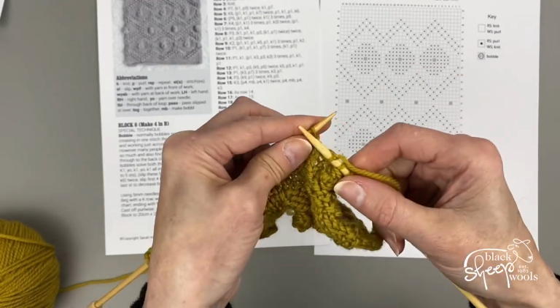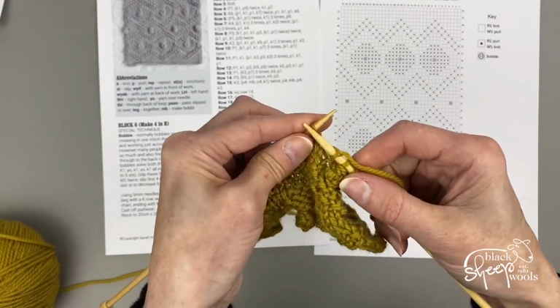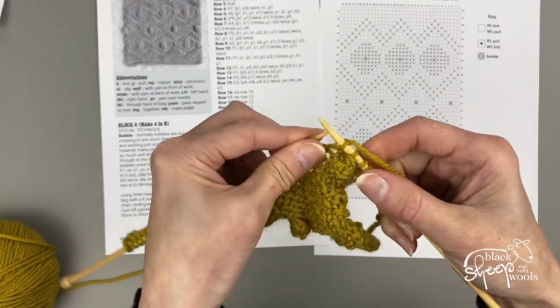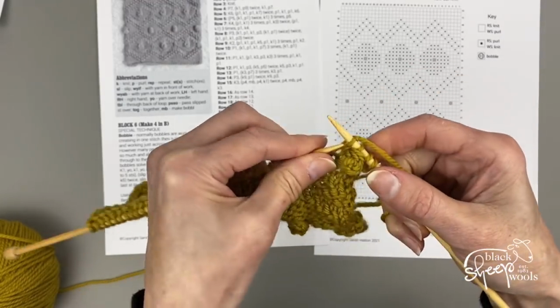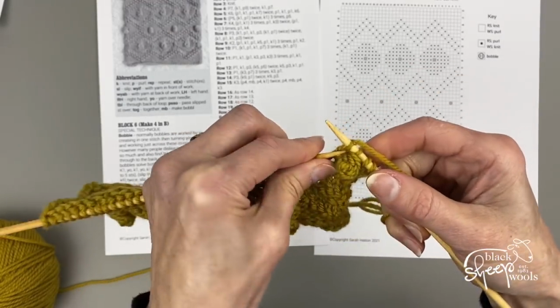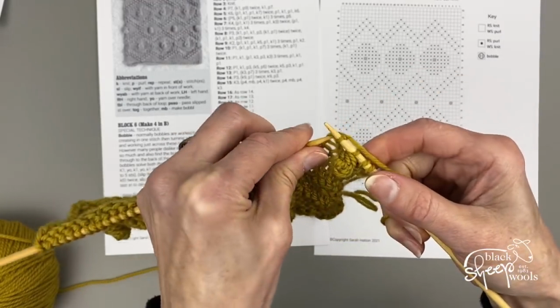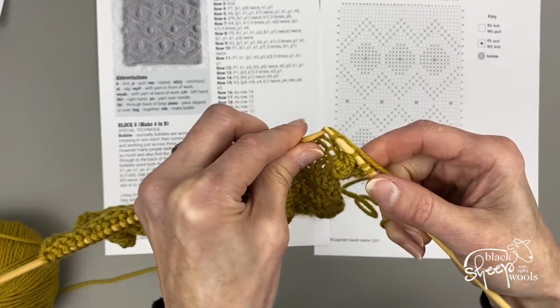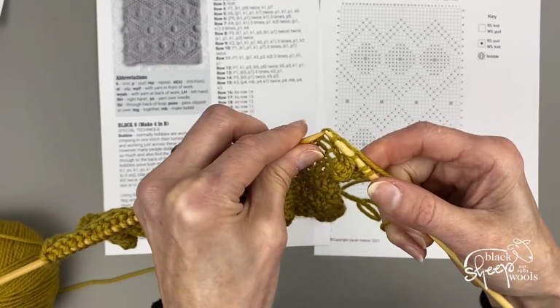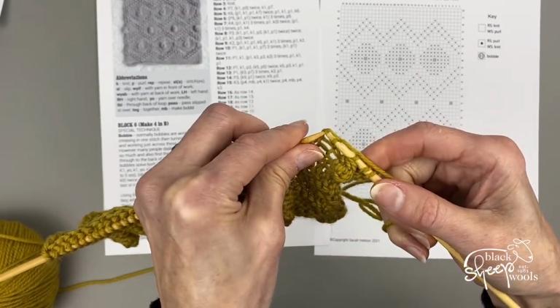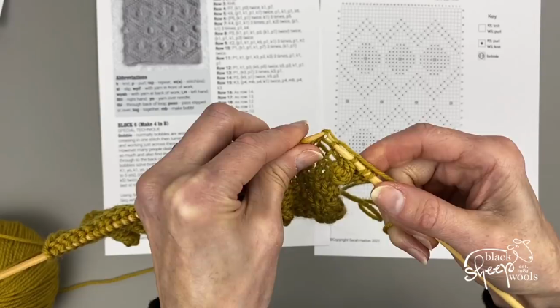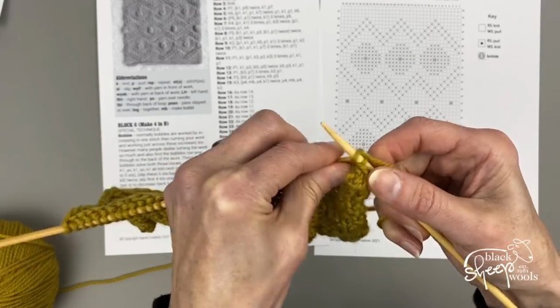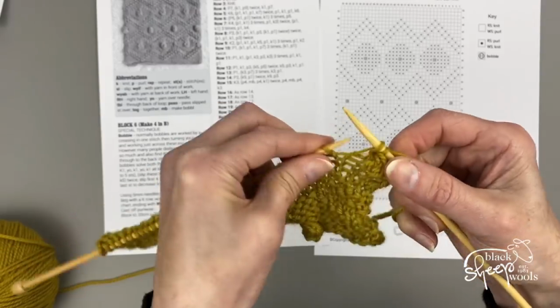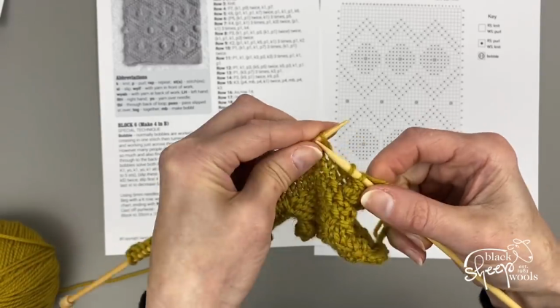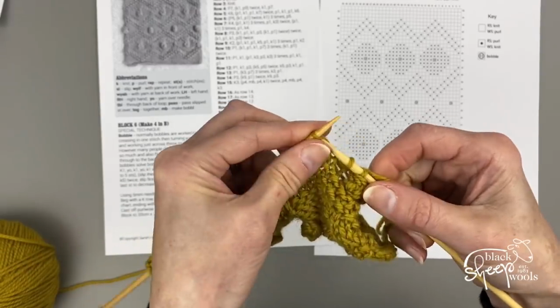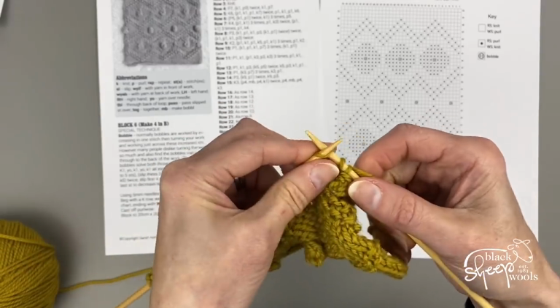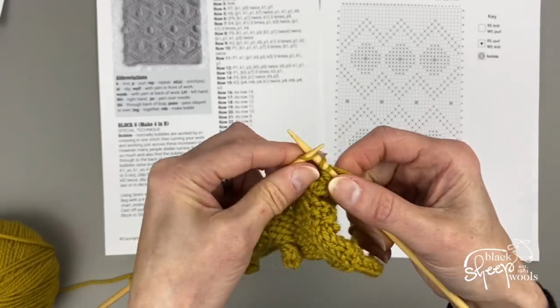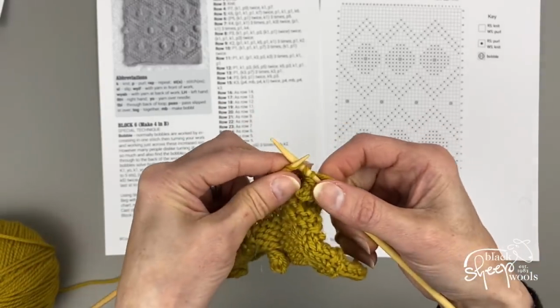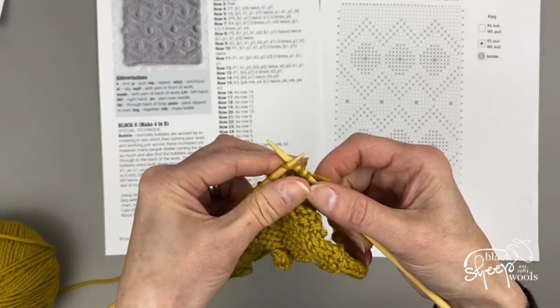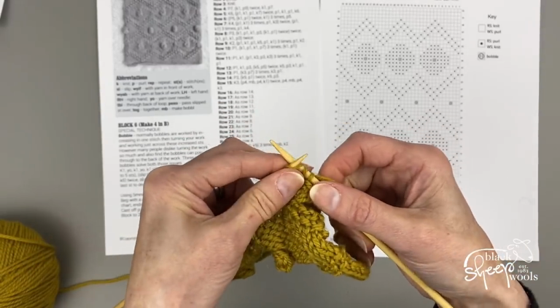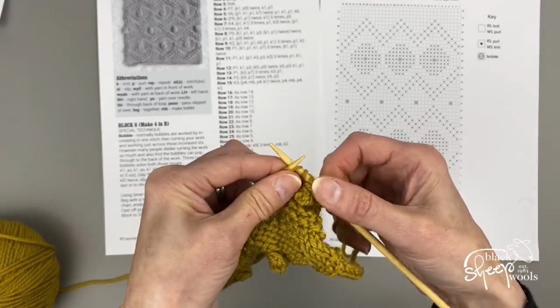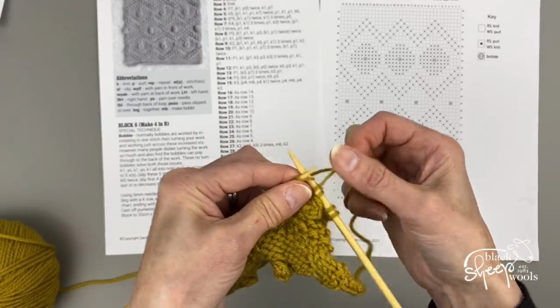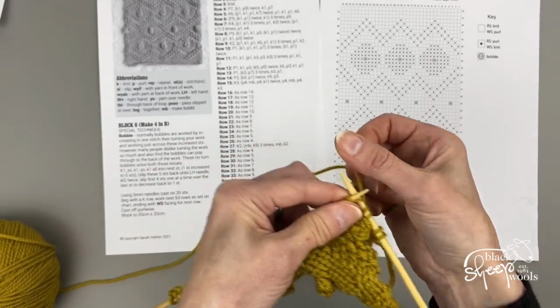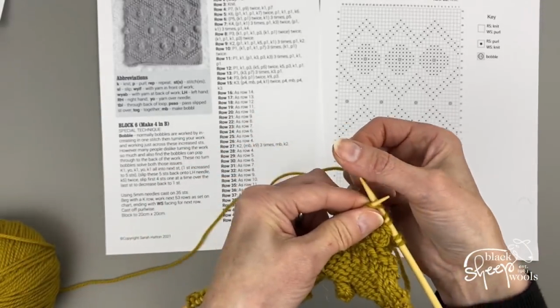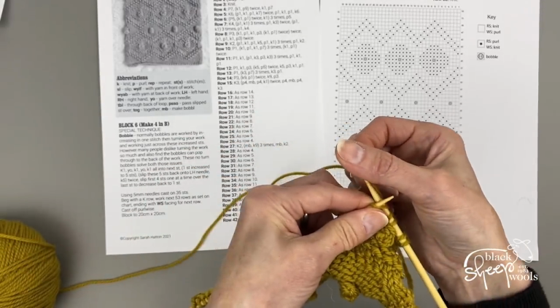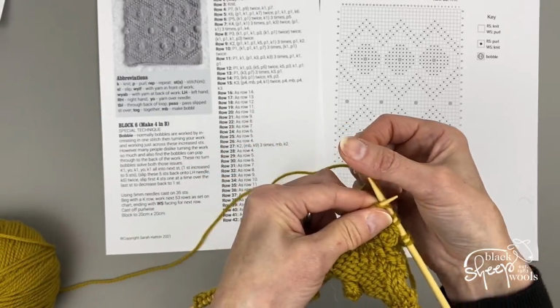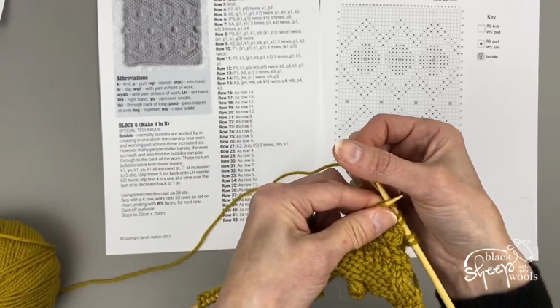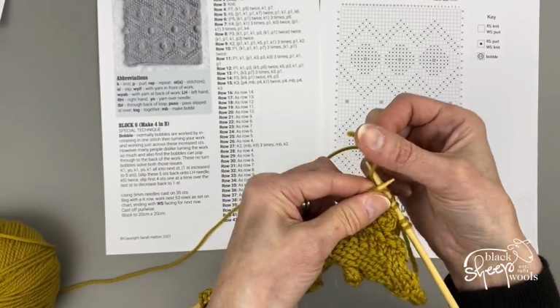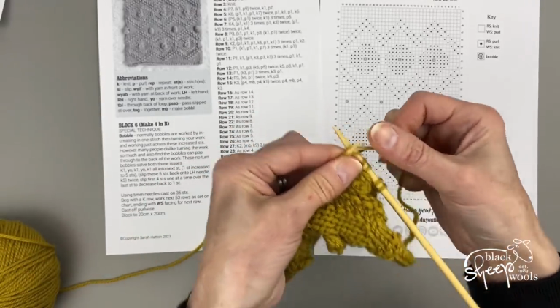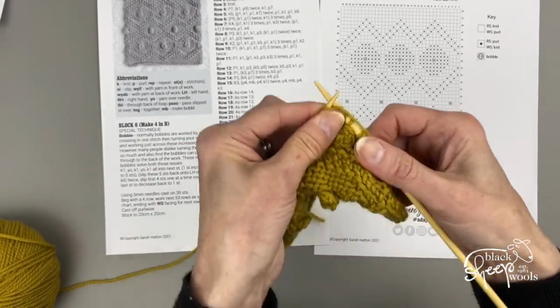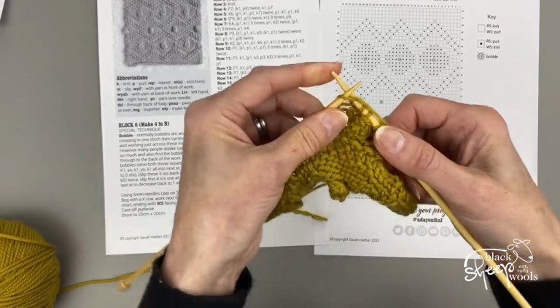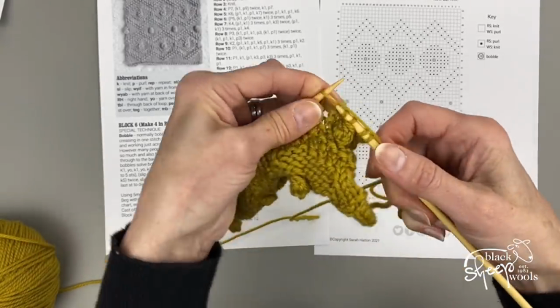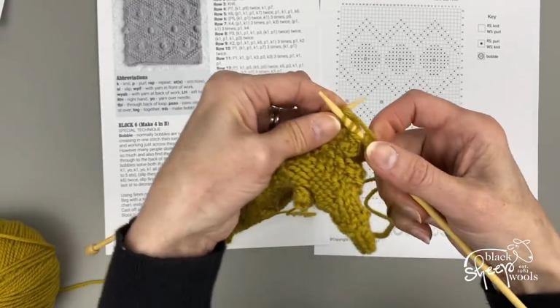I think it says to knit nine. Yes, knit nine.